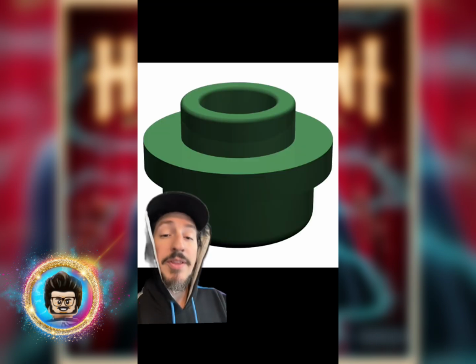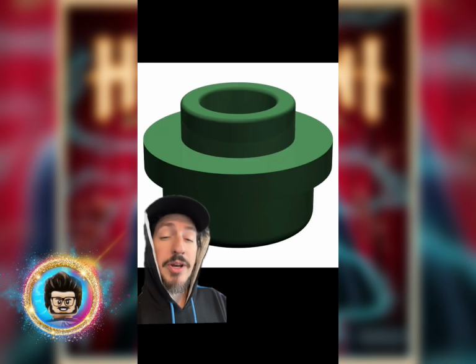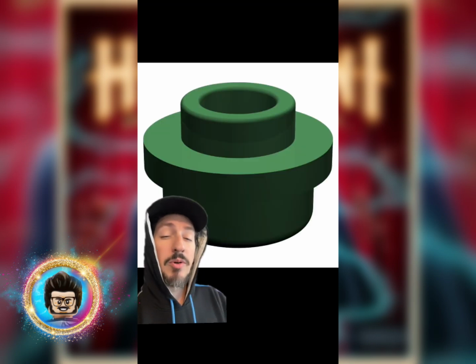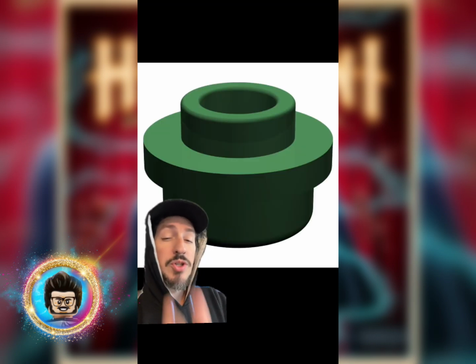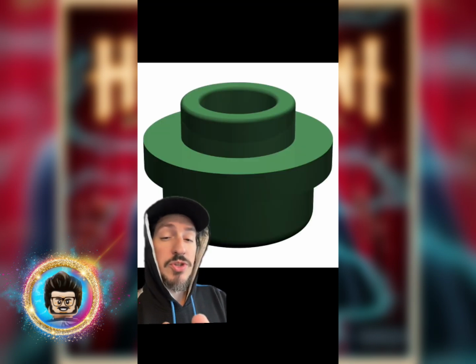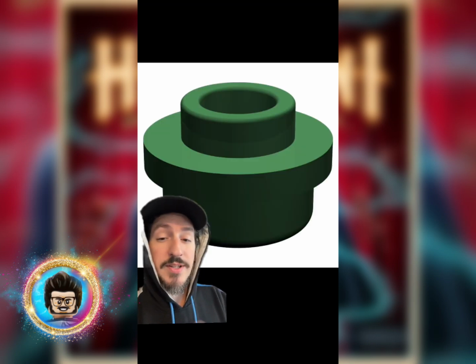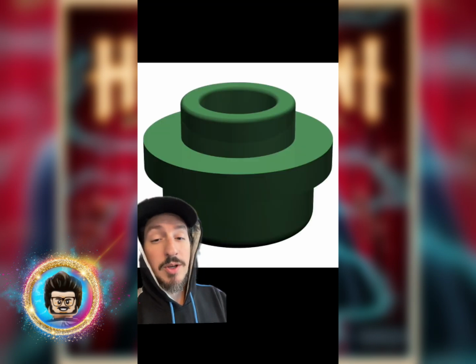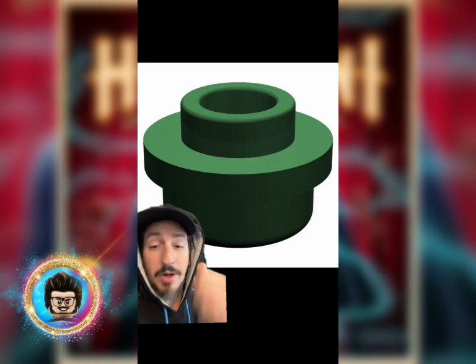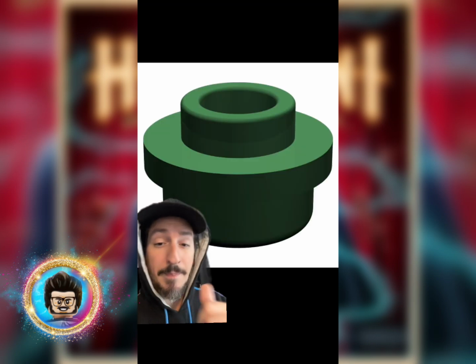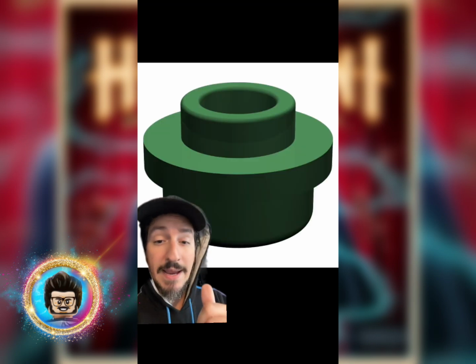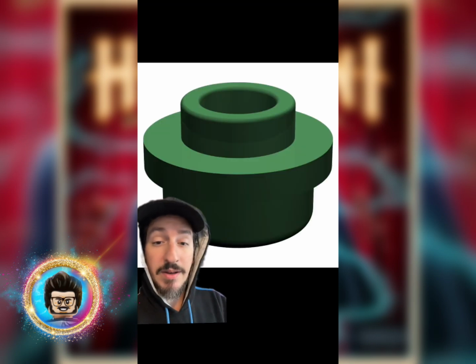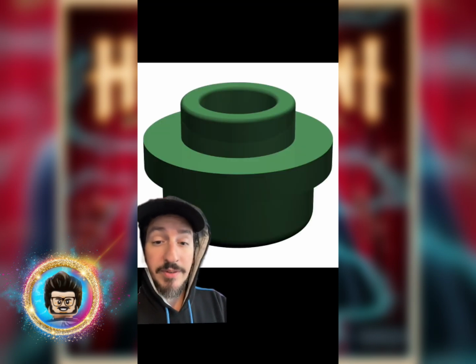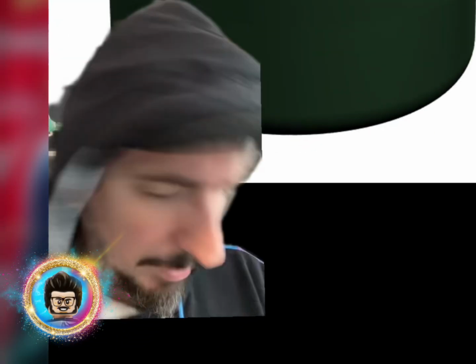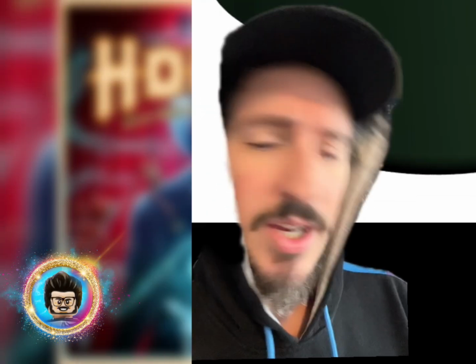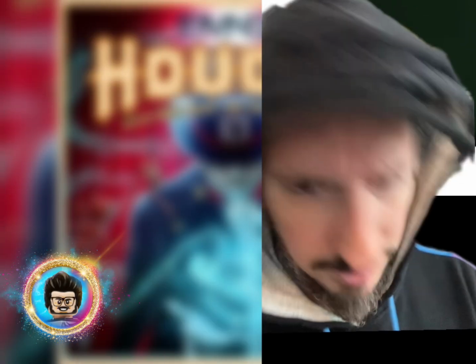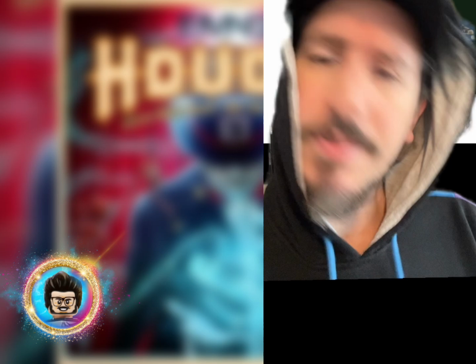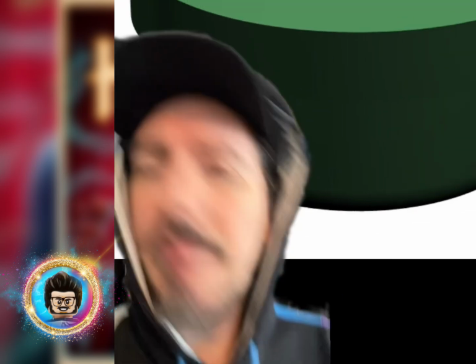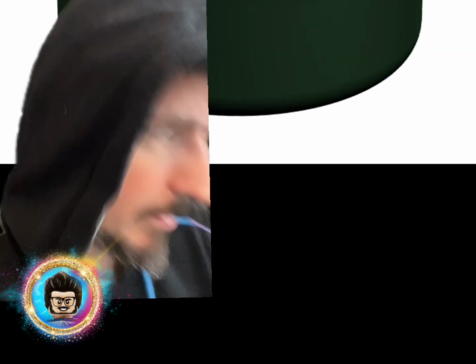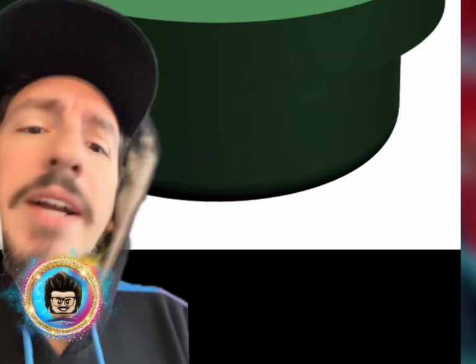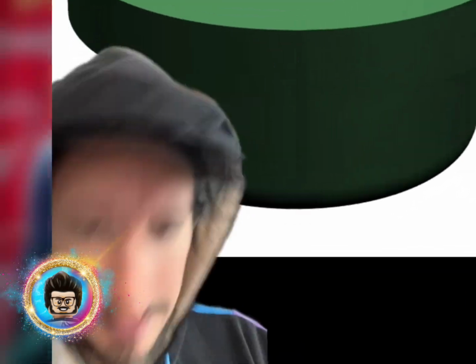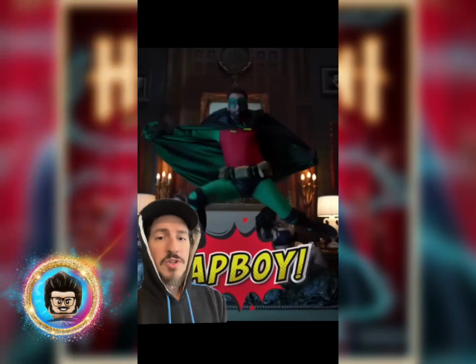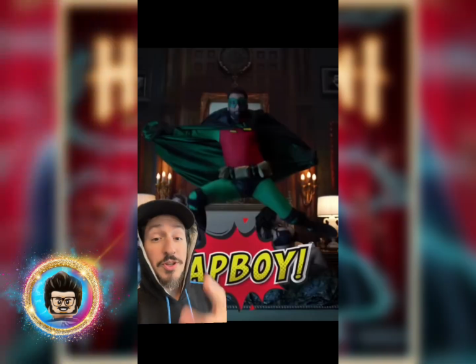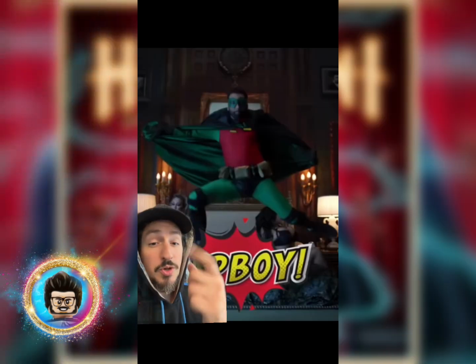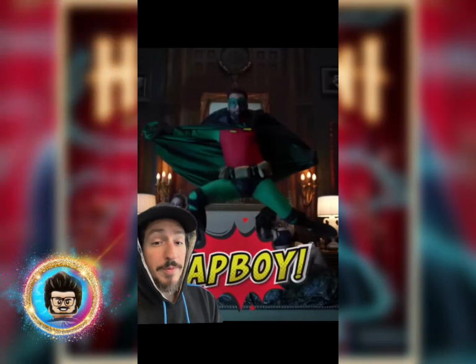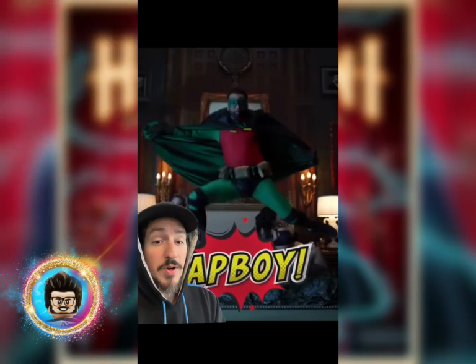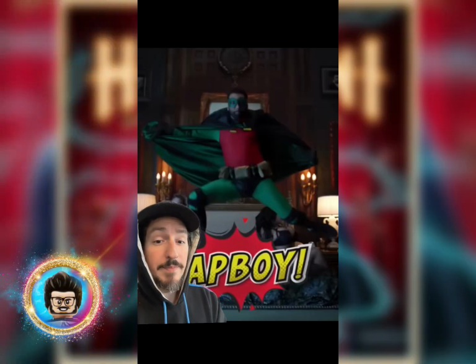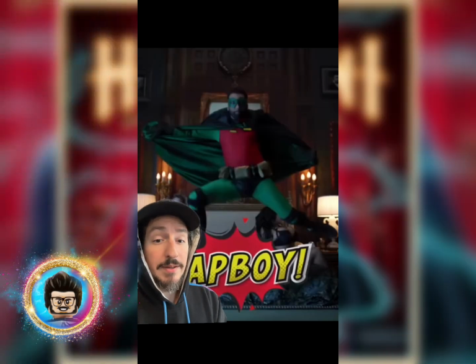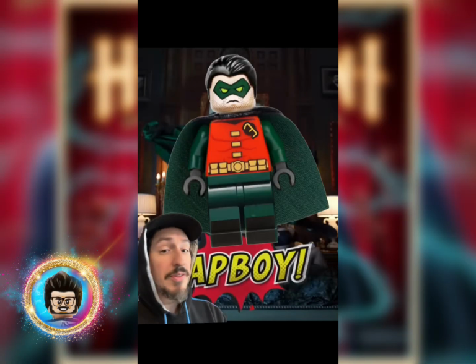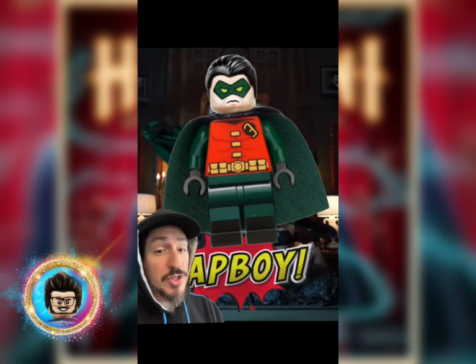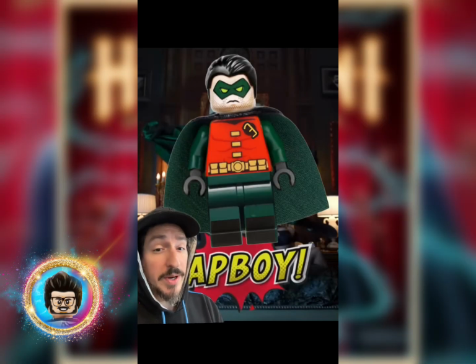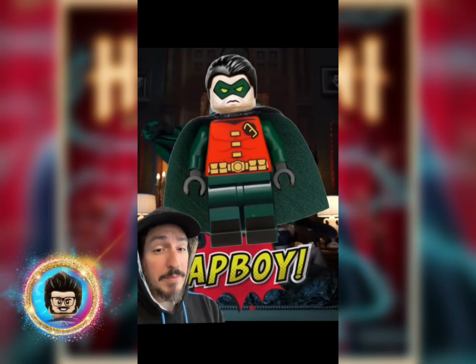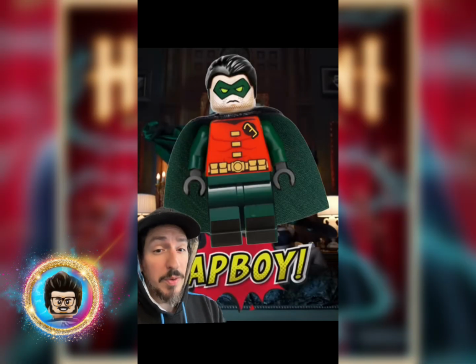And then you're going to grab two studs that you can put on the back end of them. My bumma's on your lips. So this is who we were trying to make, and this is who I came up with.